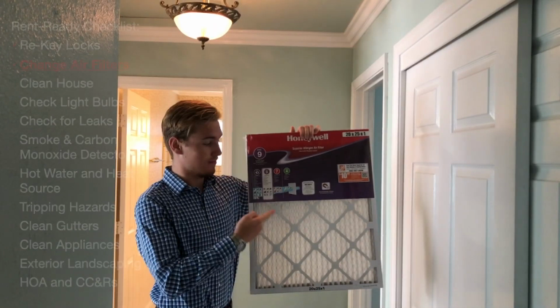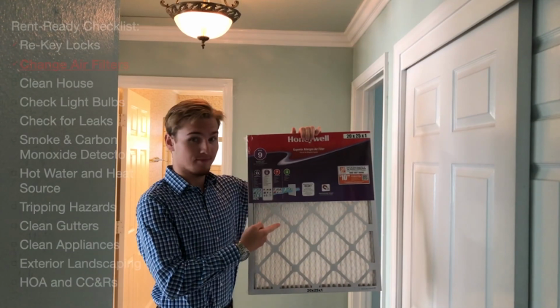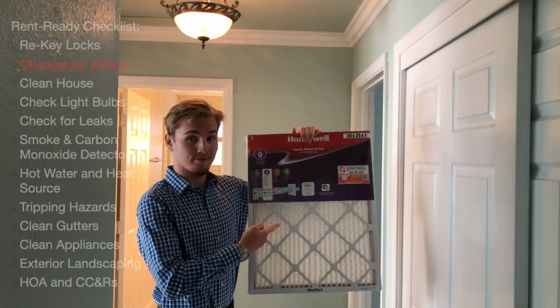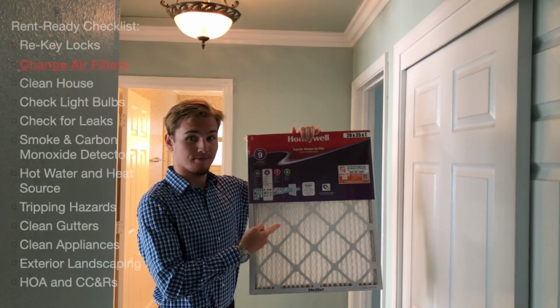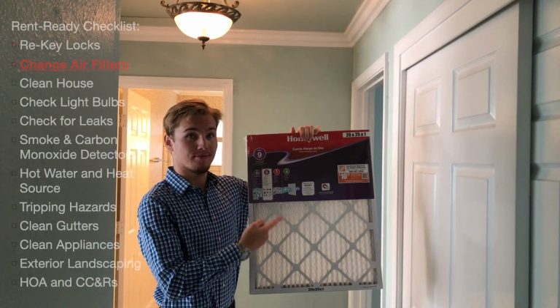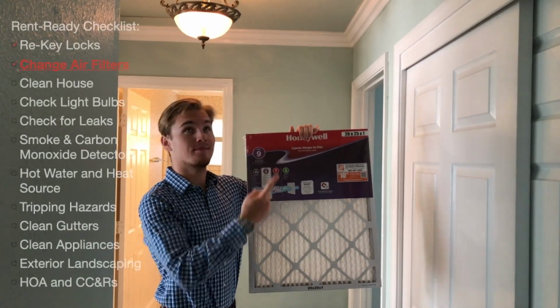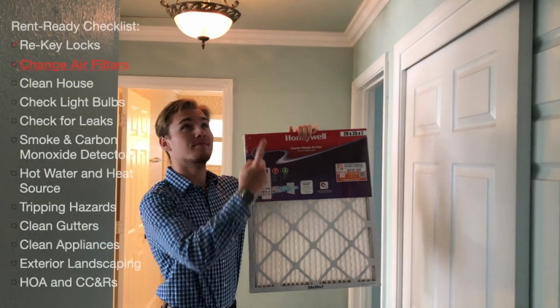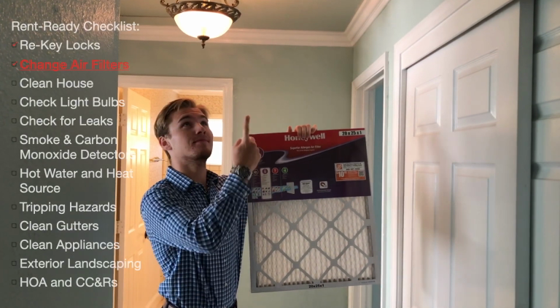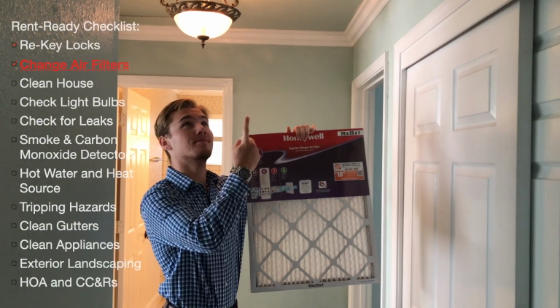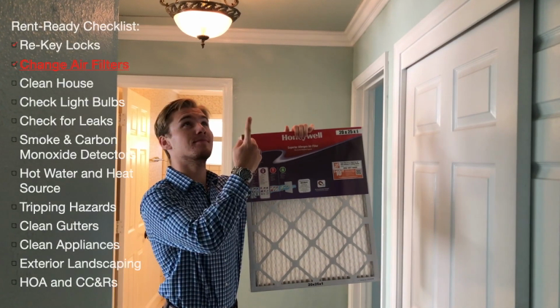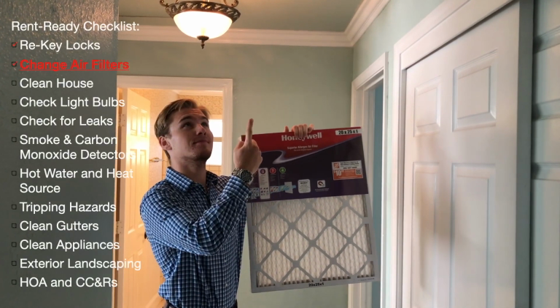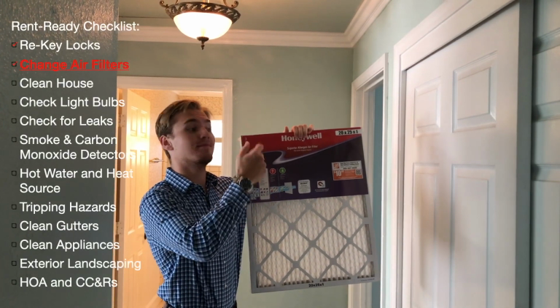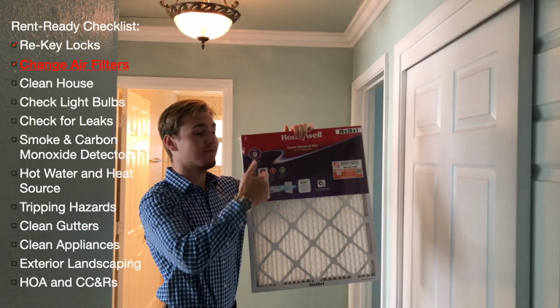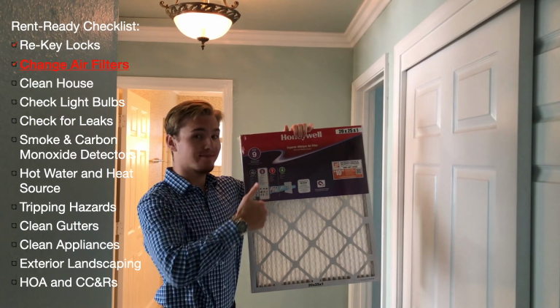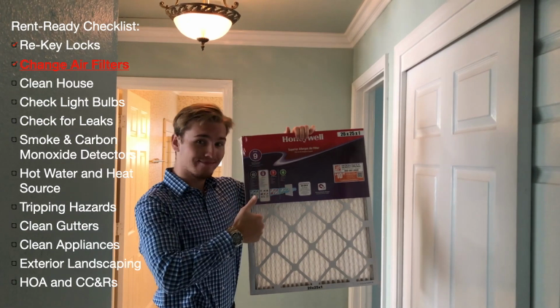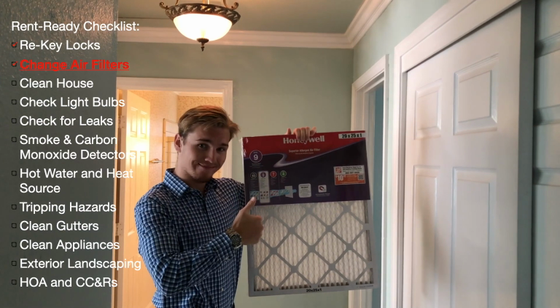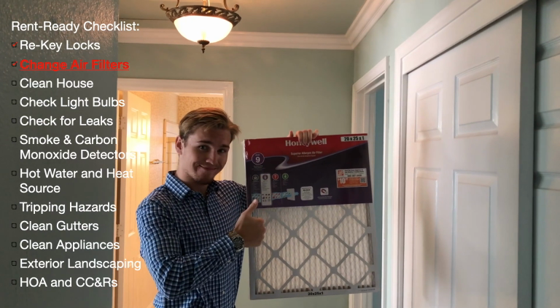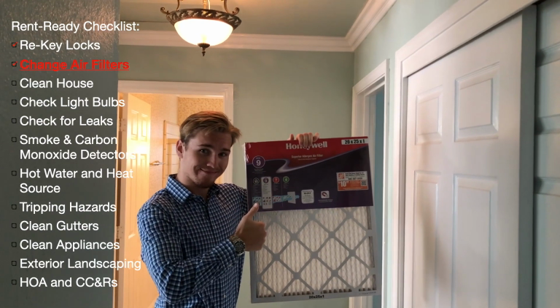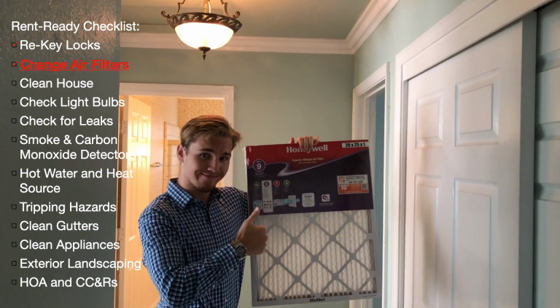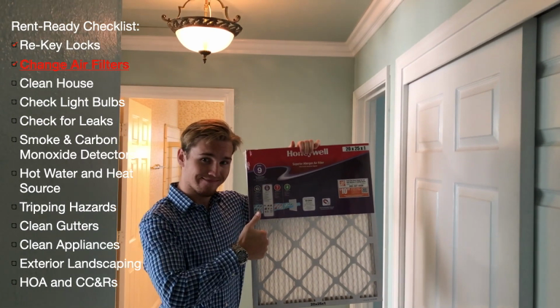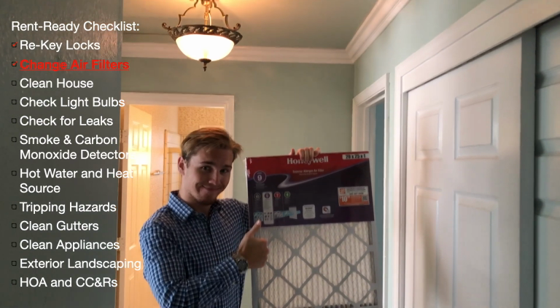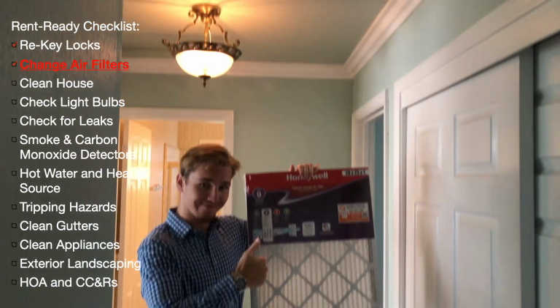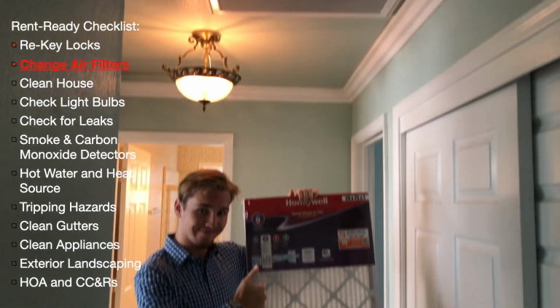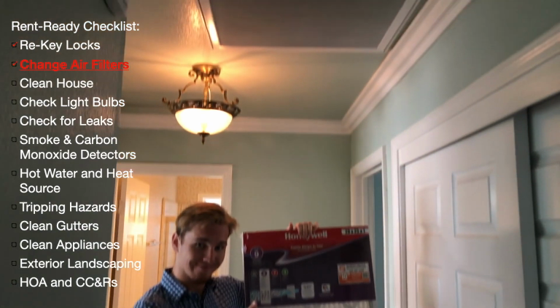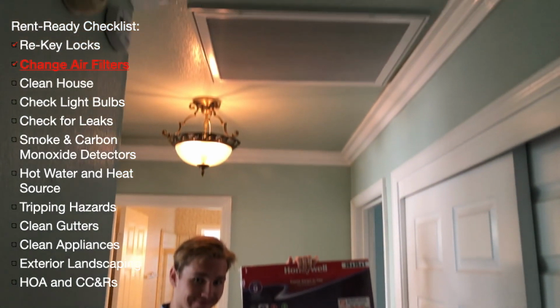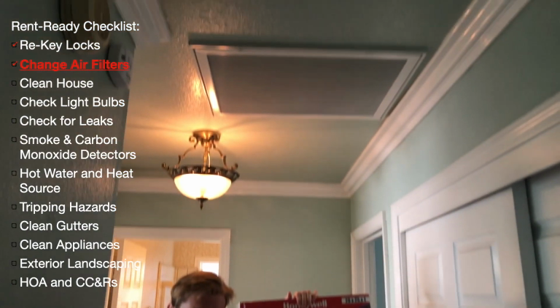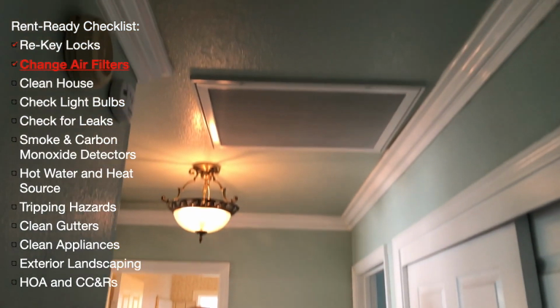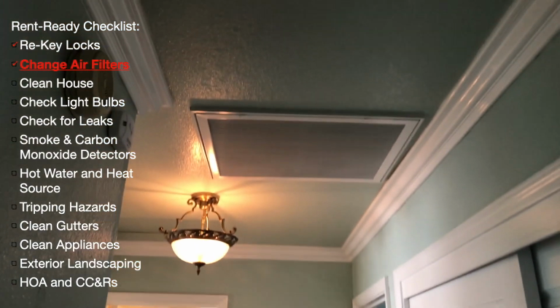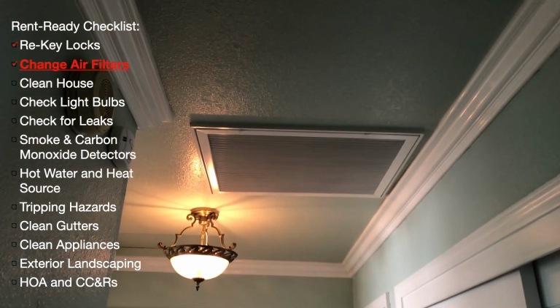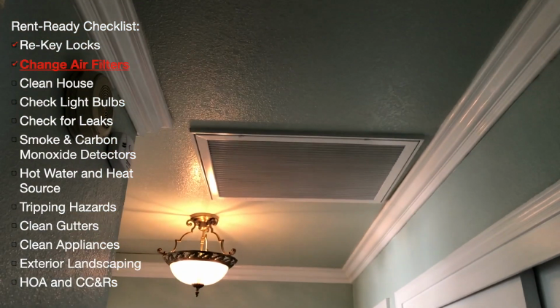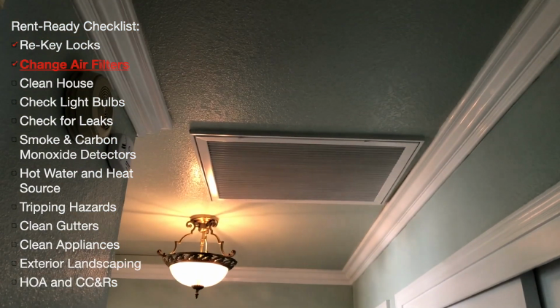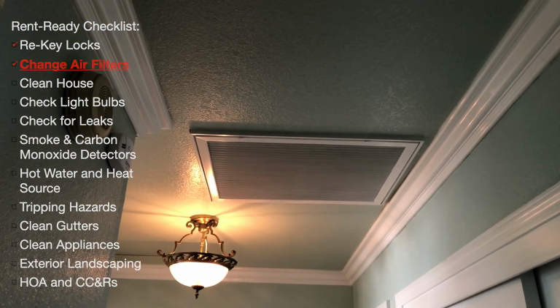Changing the air filters in your home is a landlord requirement and extends the life of your HVAC system.